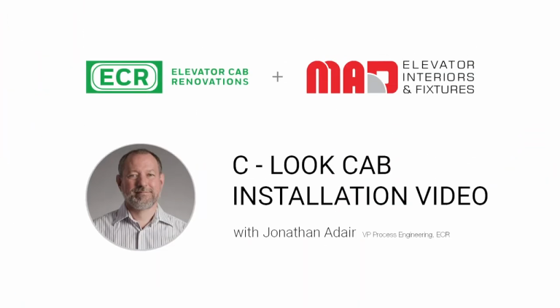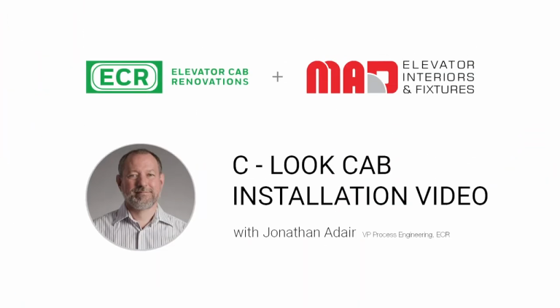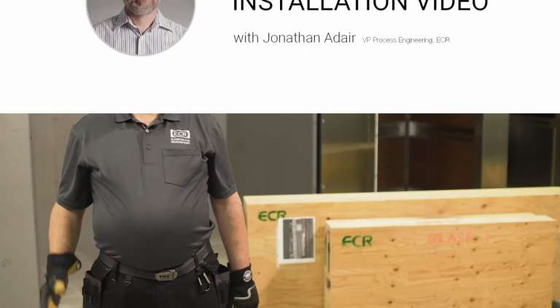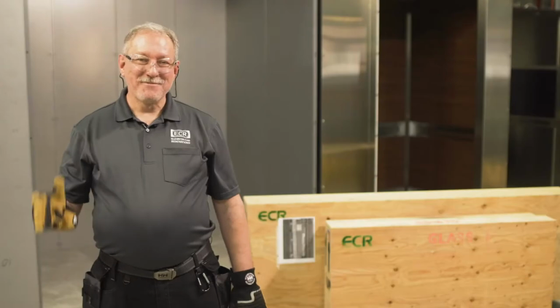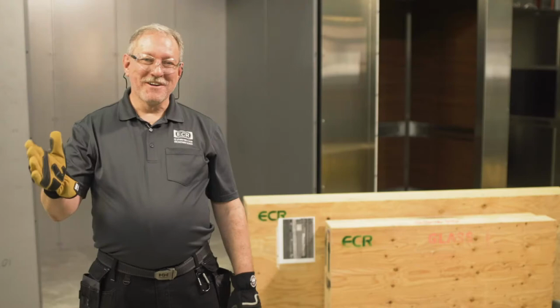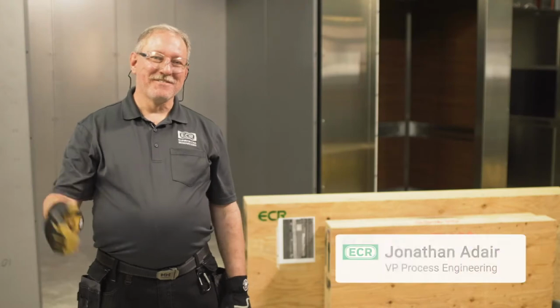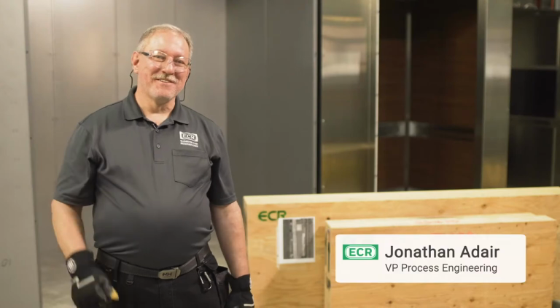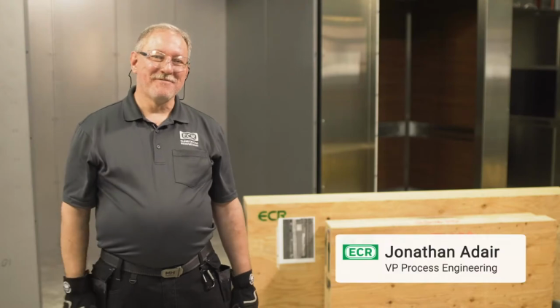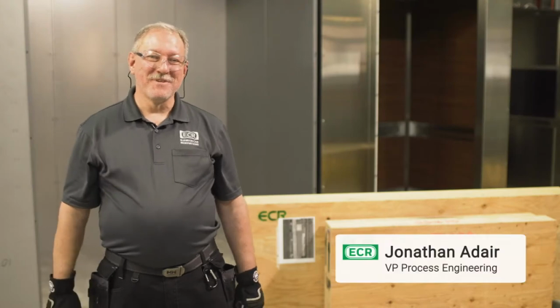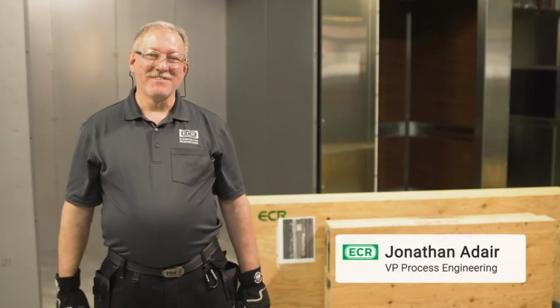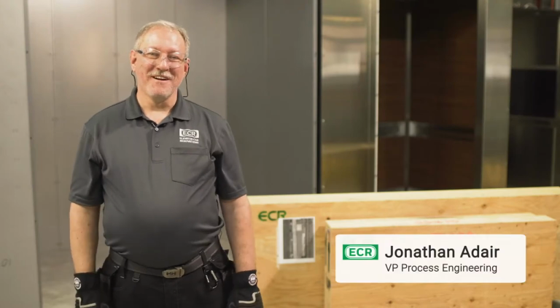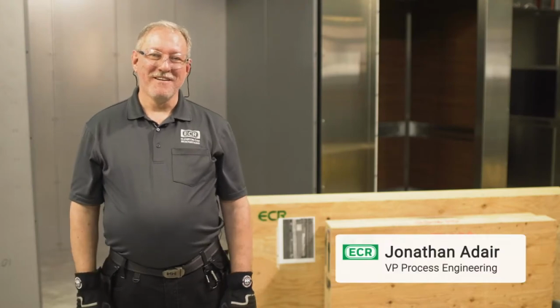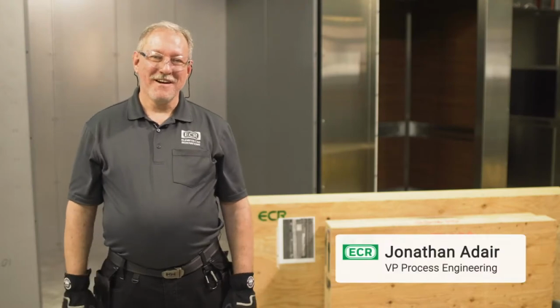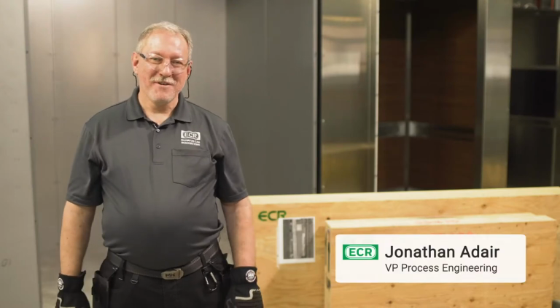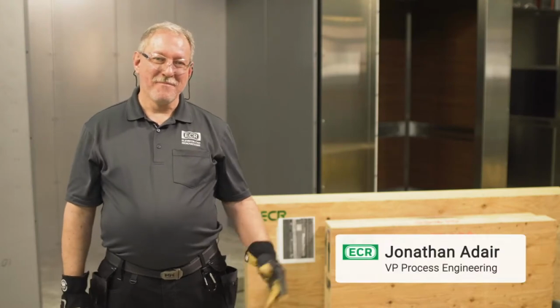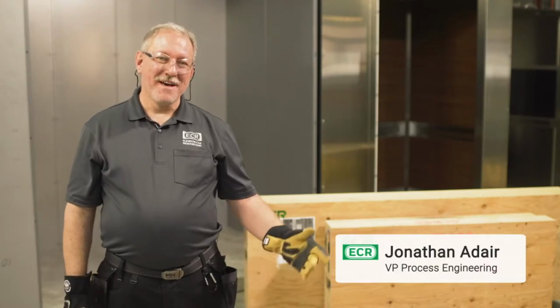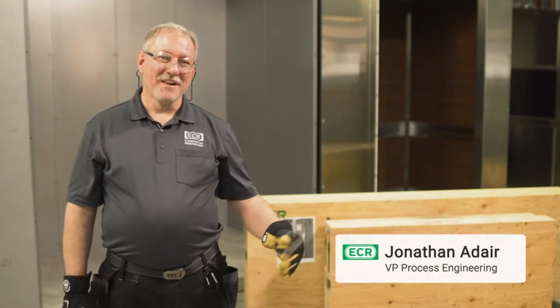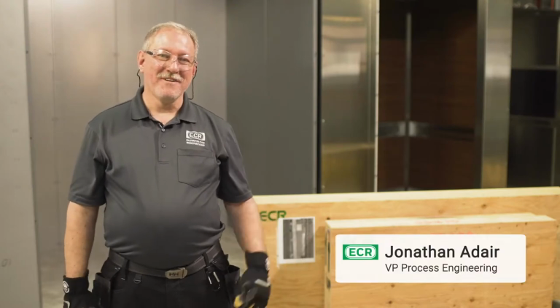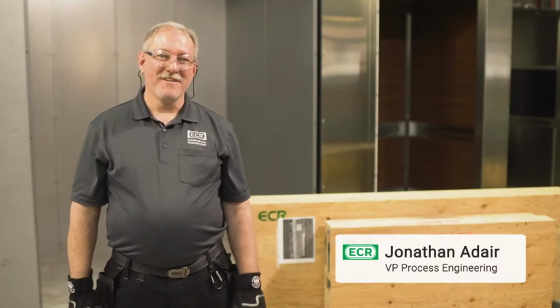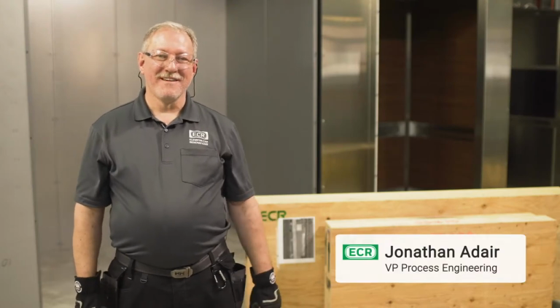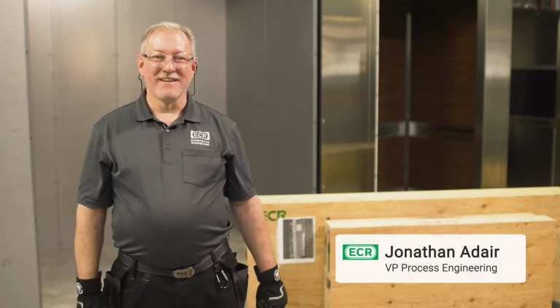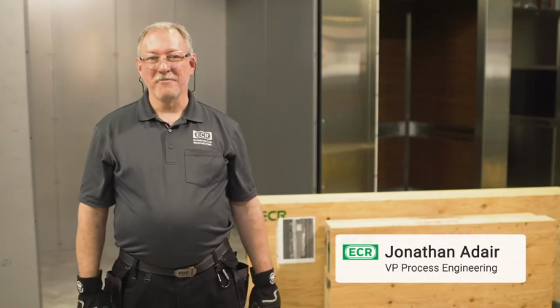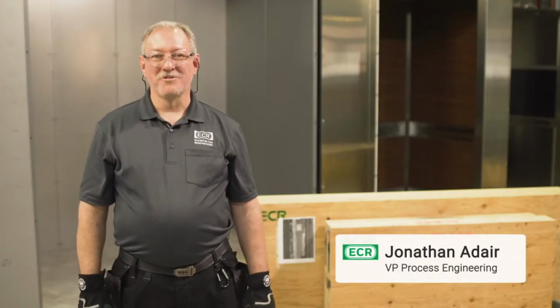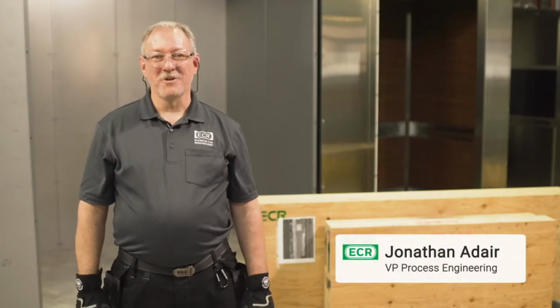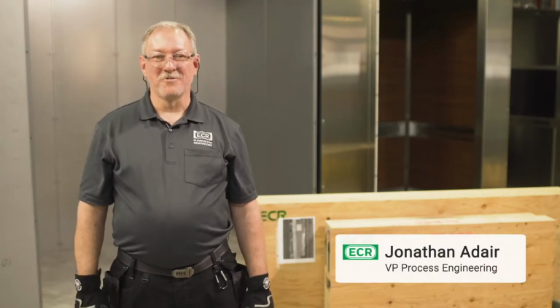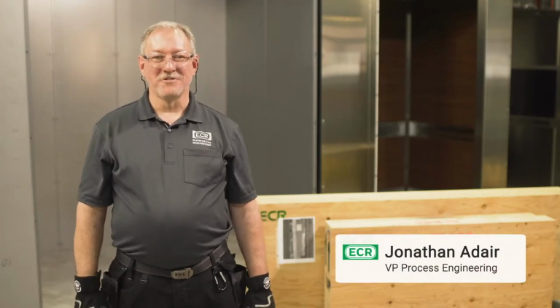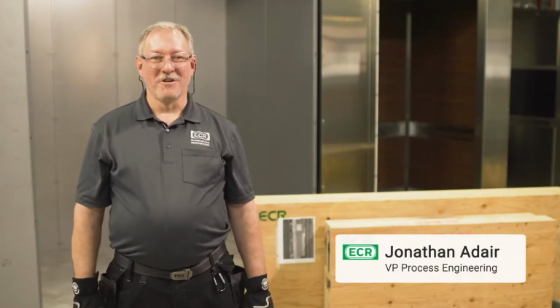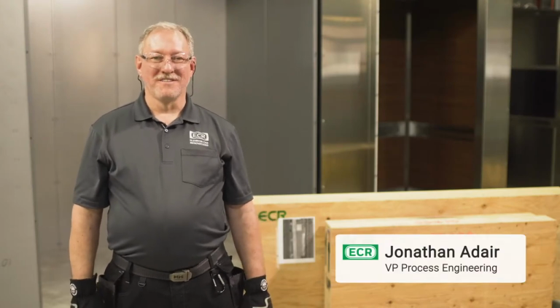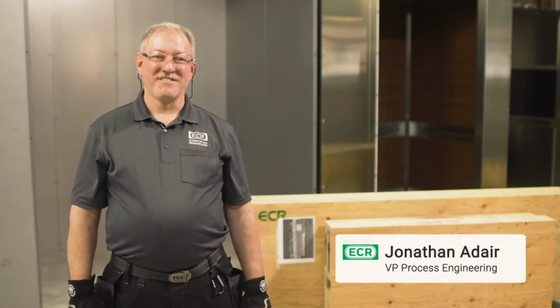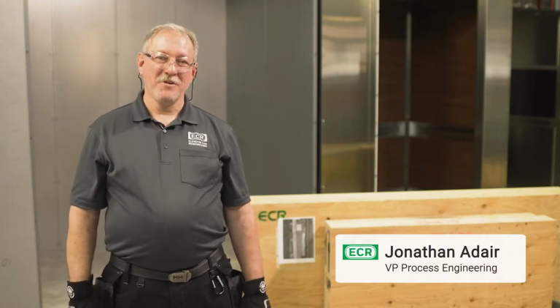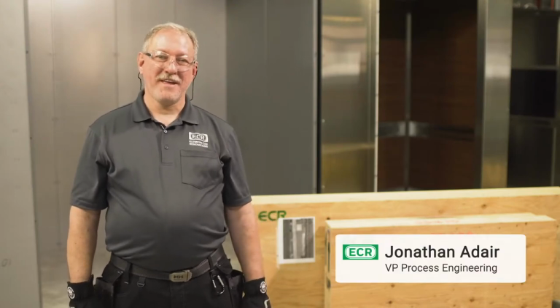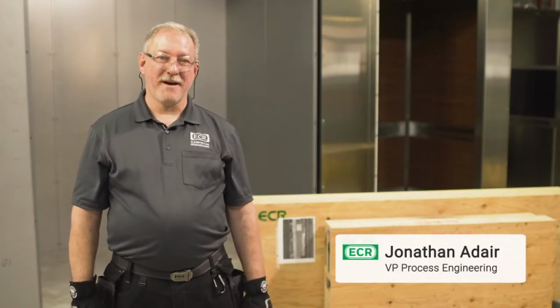Hi, I'm Jonathan Nader from ECR. I'm here at Matt Elevator and I'm going to show you how to install a C-Look Cab.